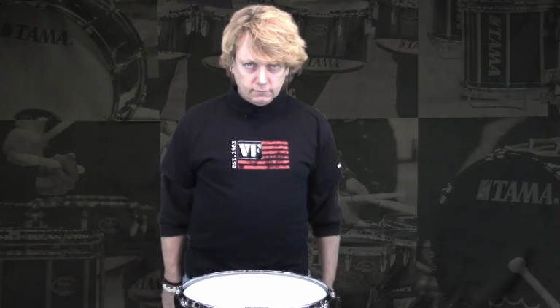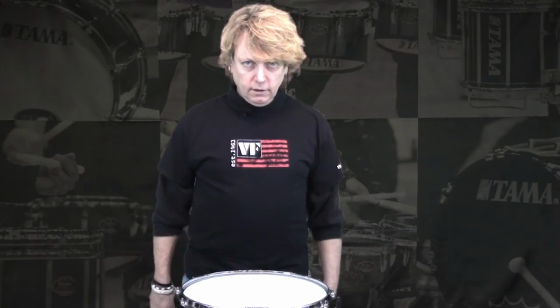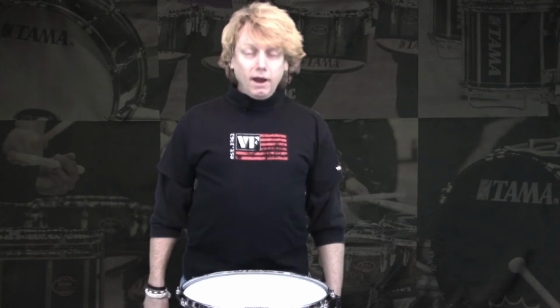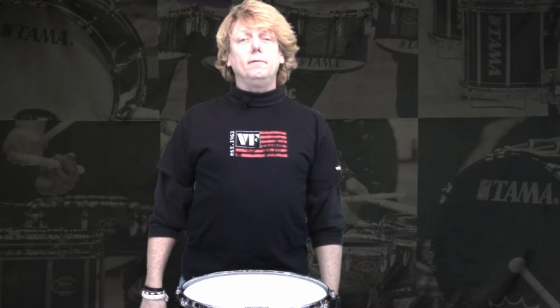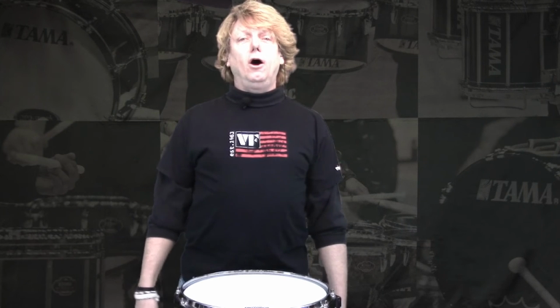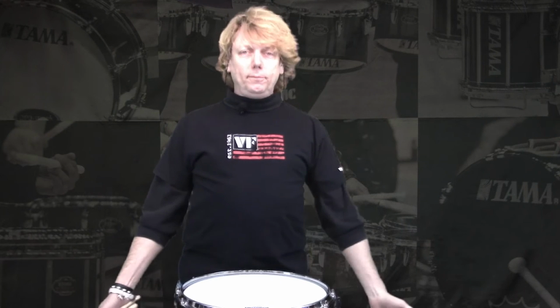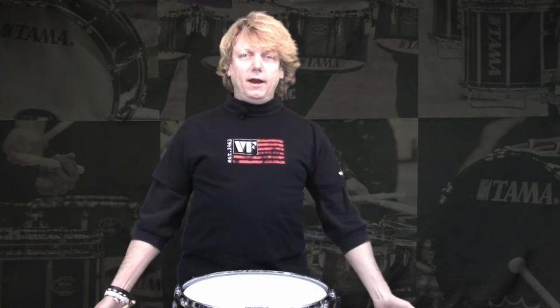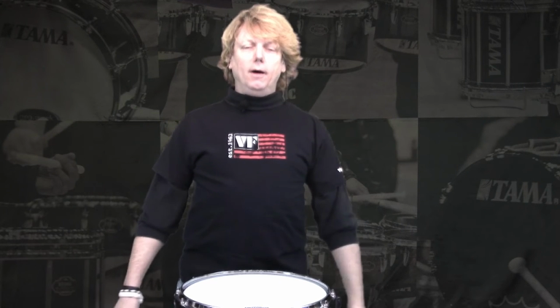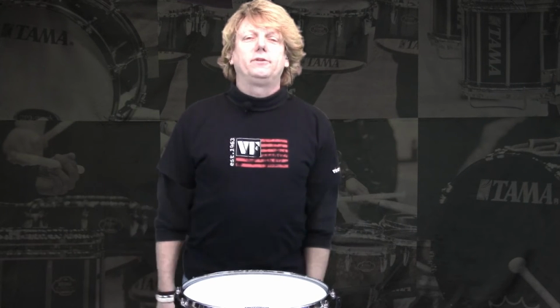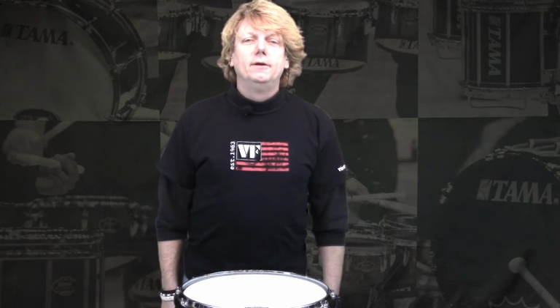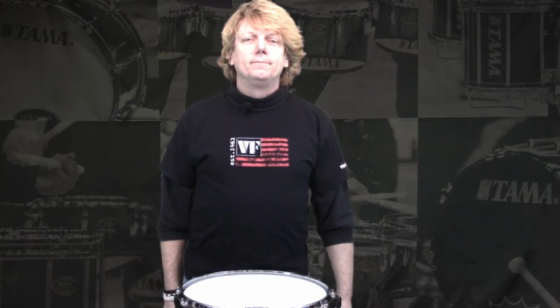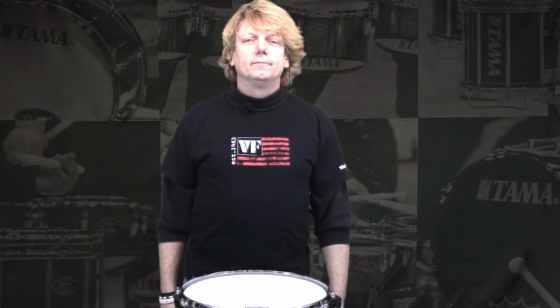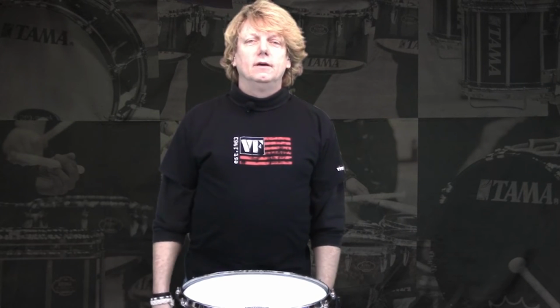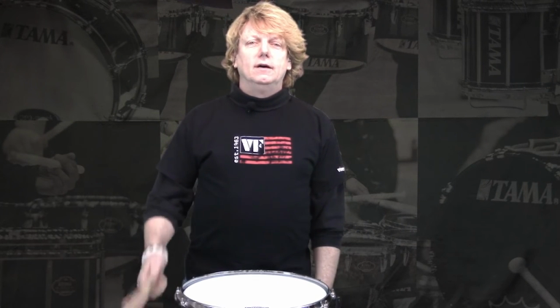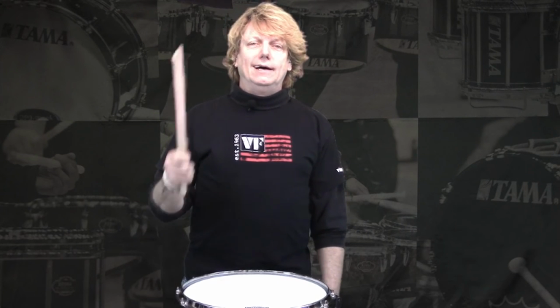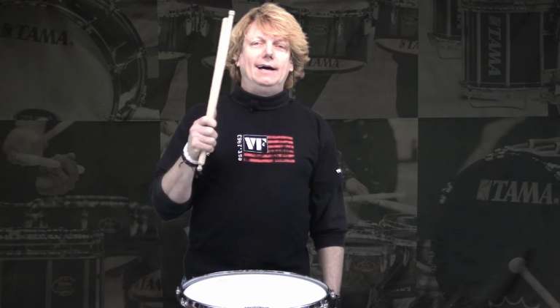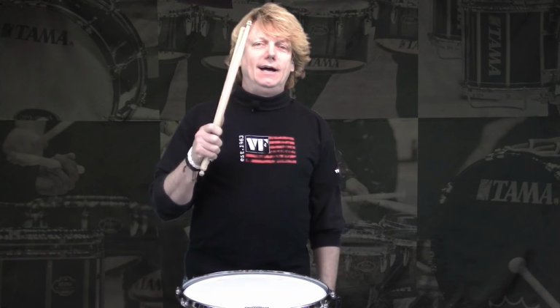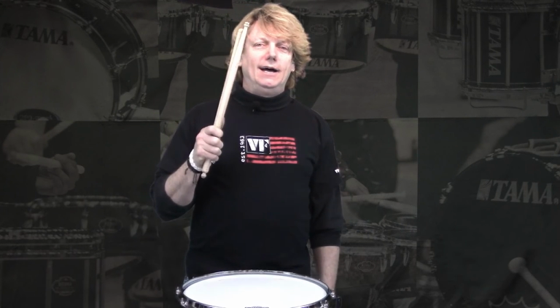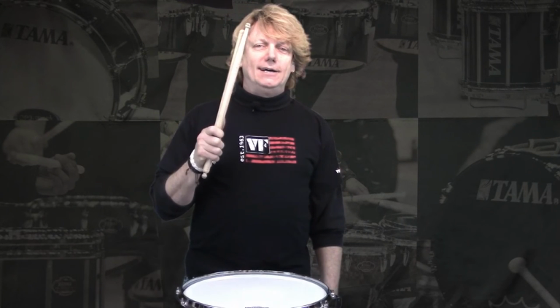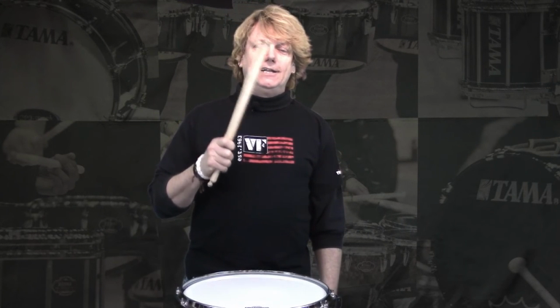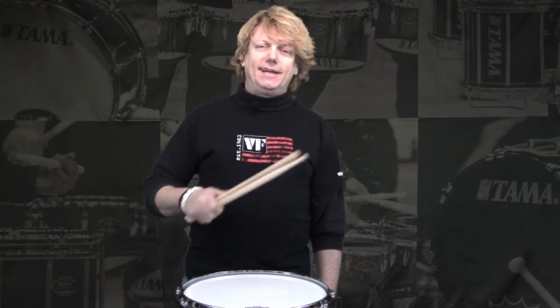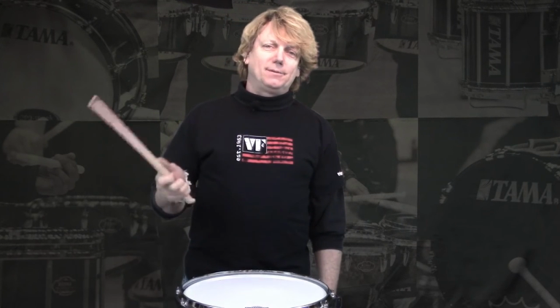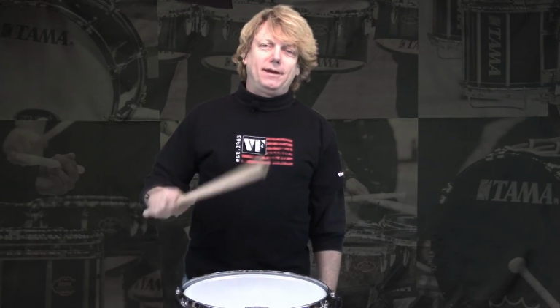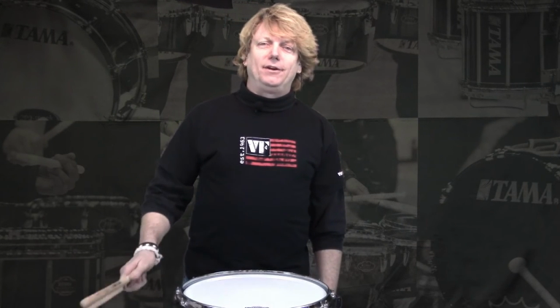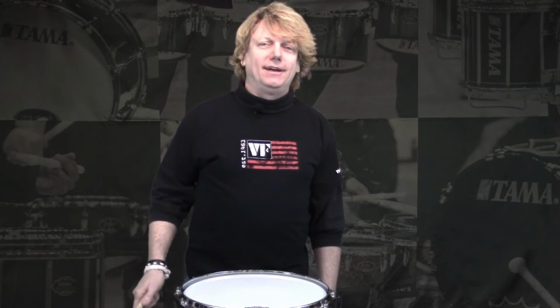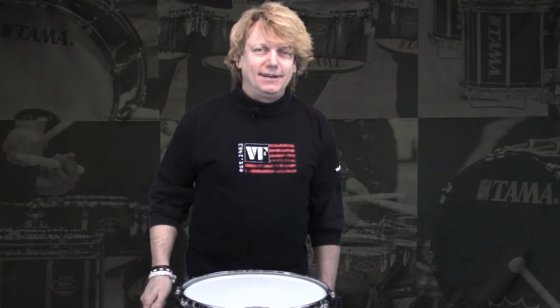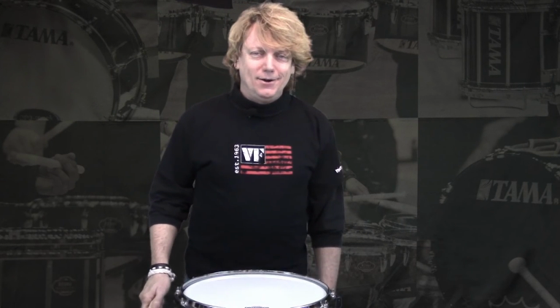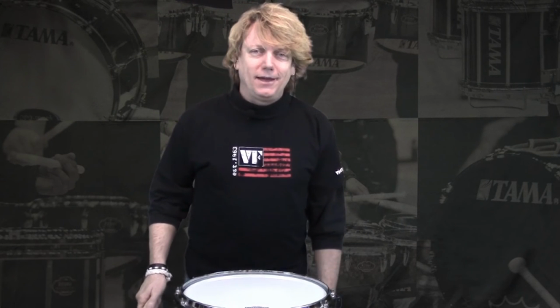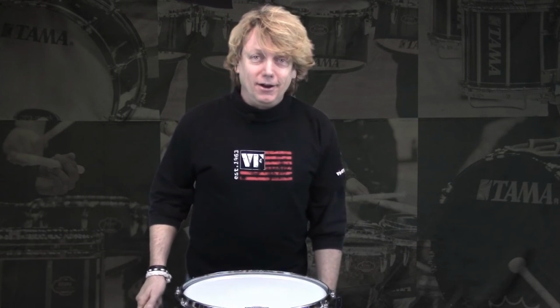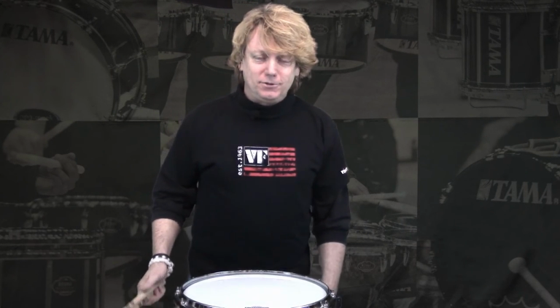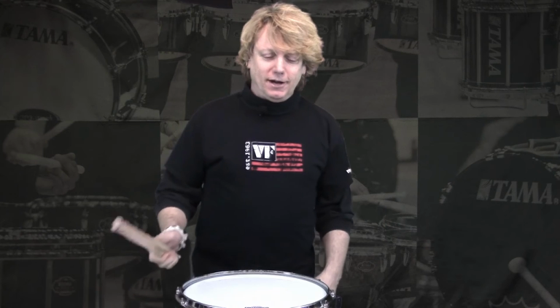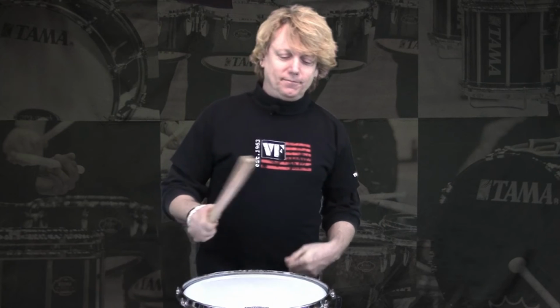All right, I hope that helped. That's about it — I hope that helped you out.